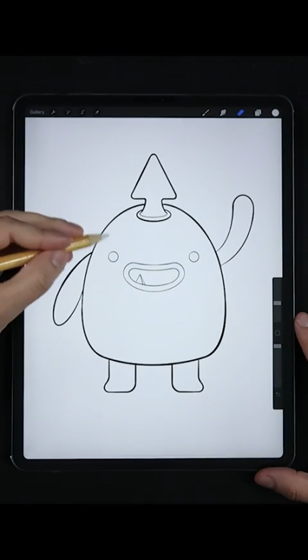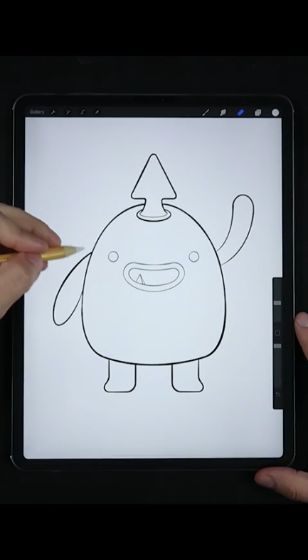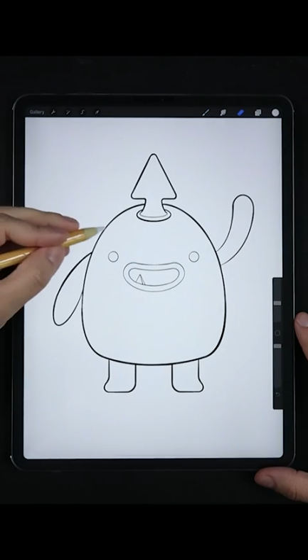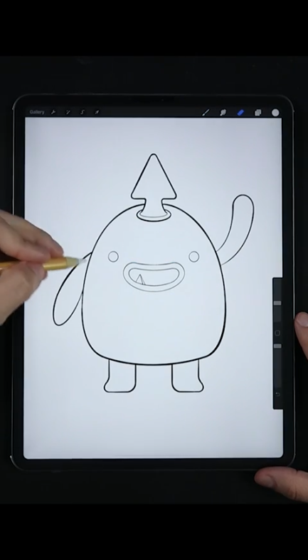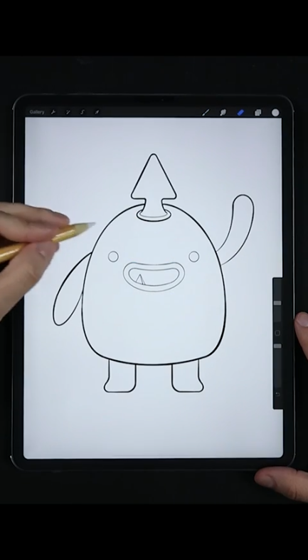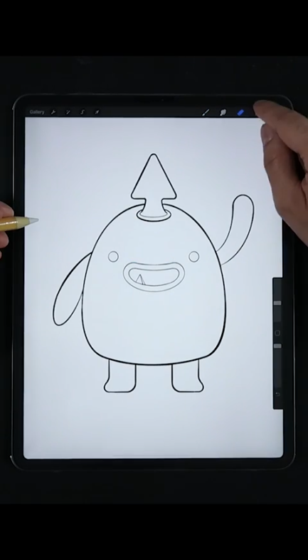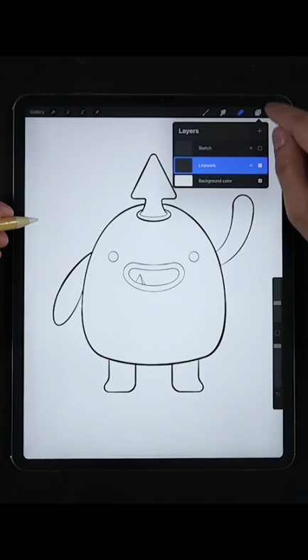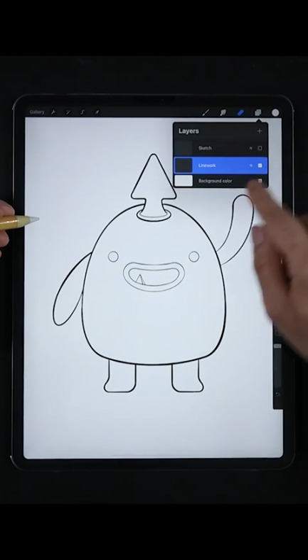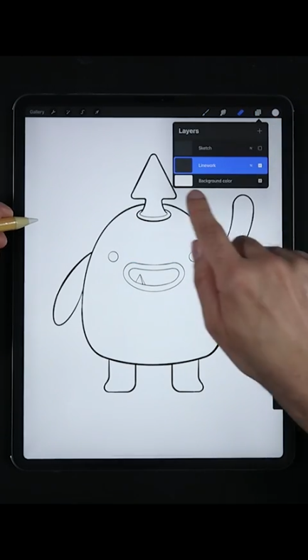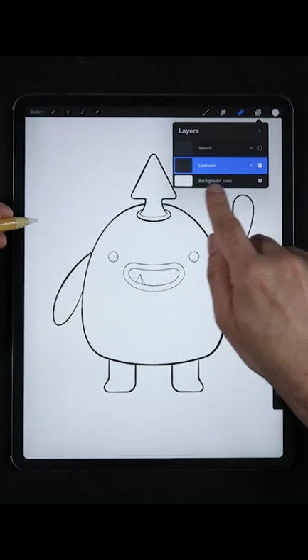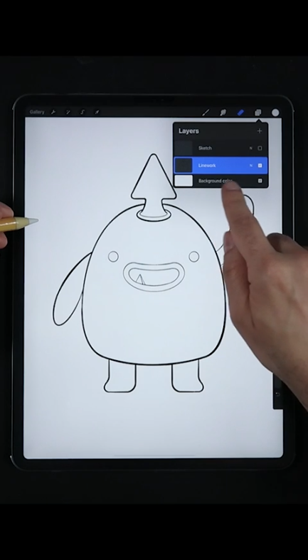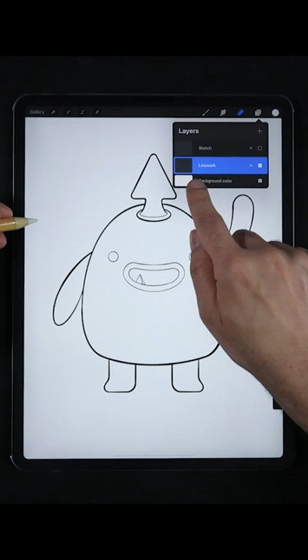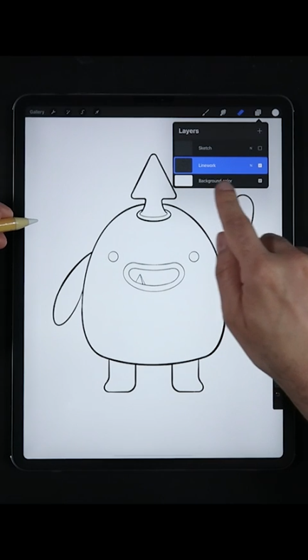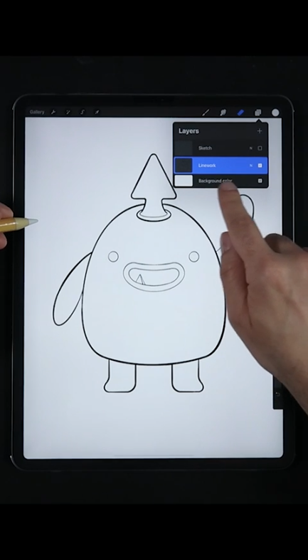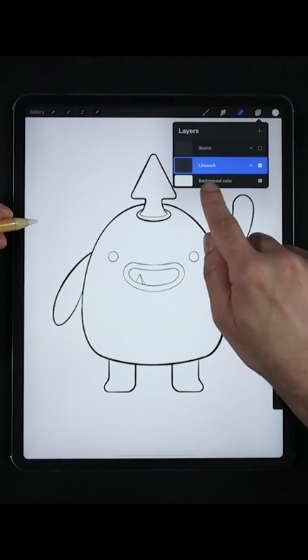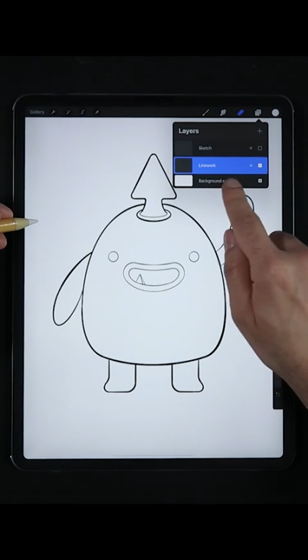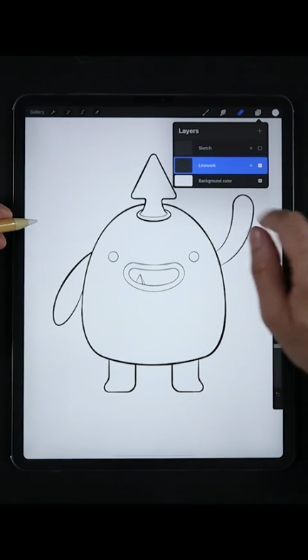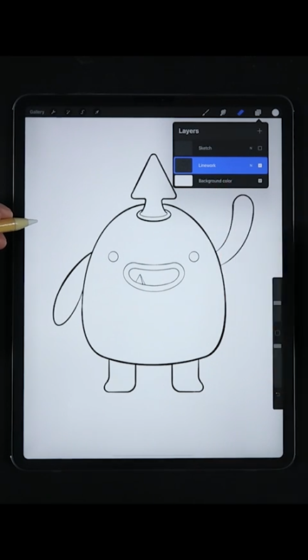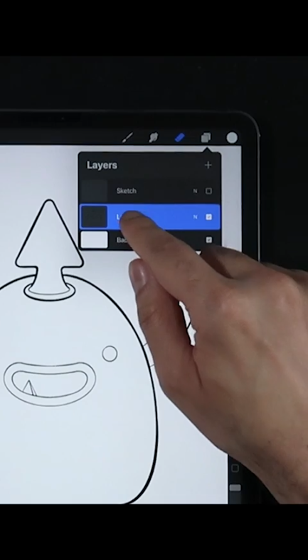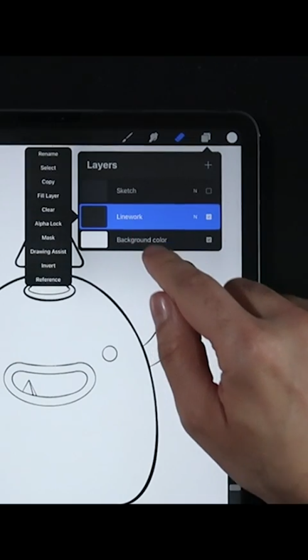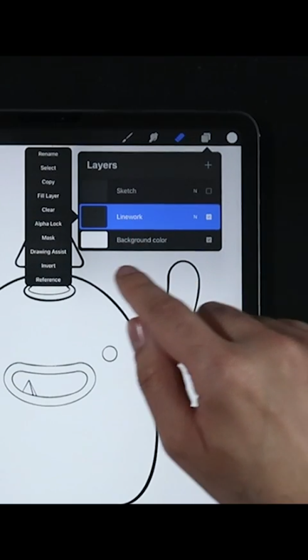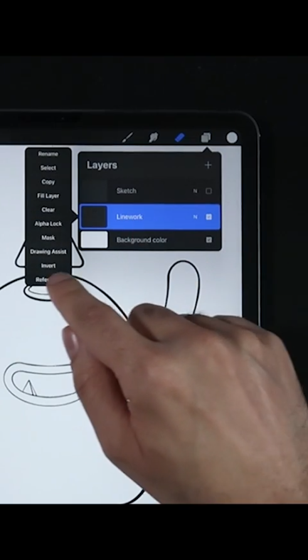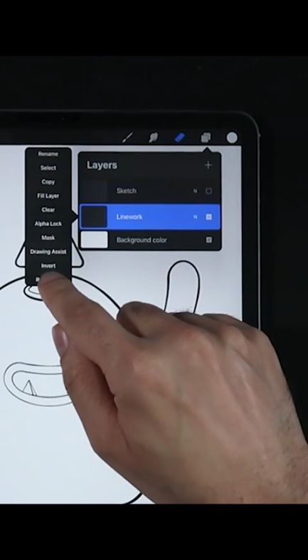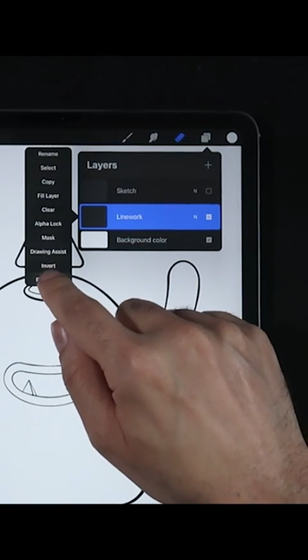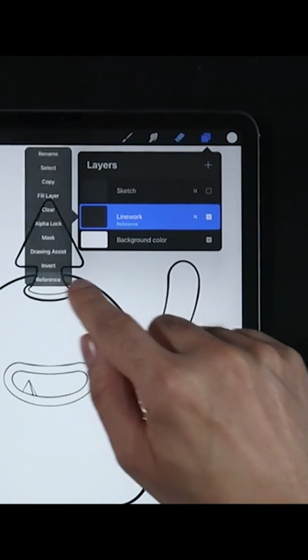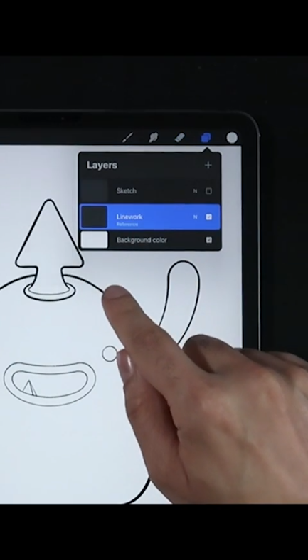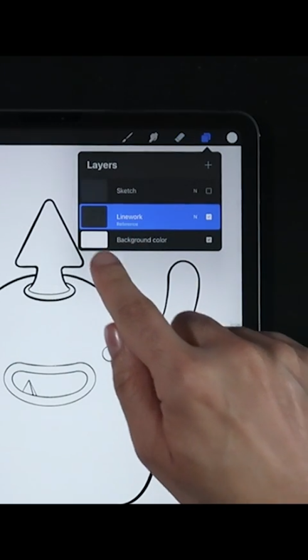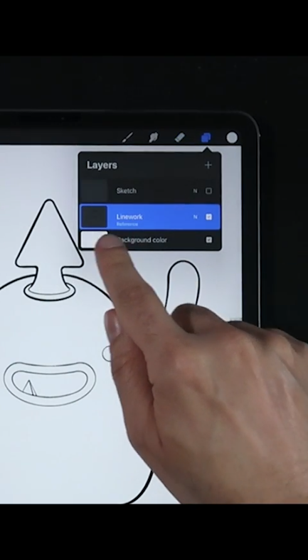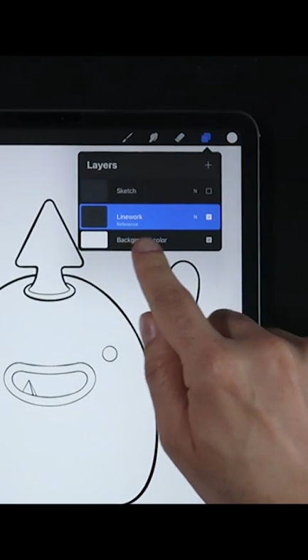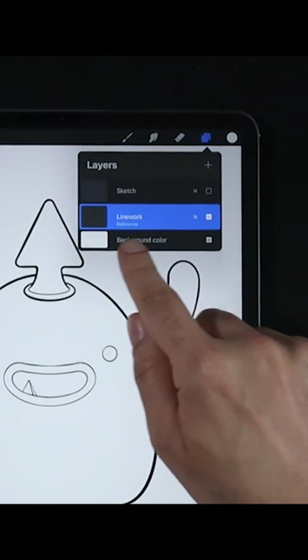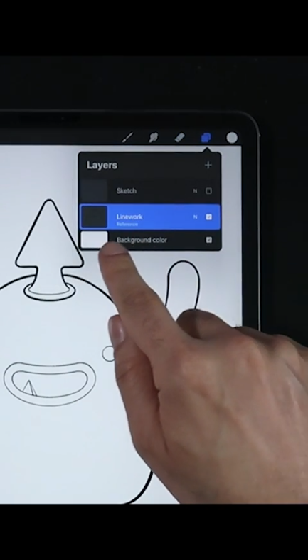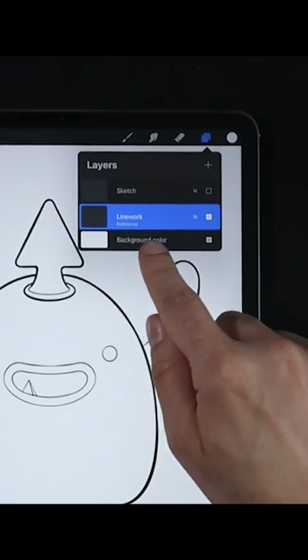First we're going to make sure that we have all of our outlines into one layer. Next, tap on your outline layer and set the option Reference.